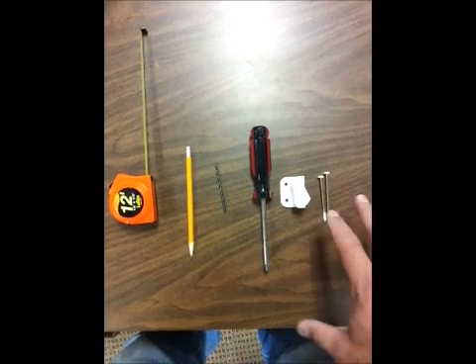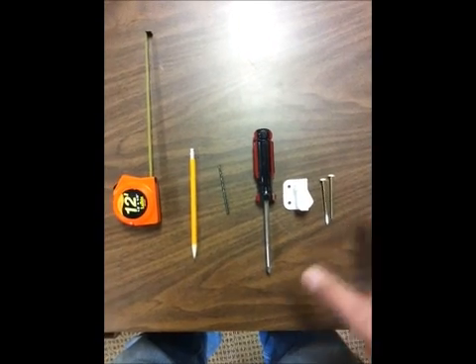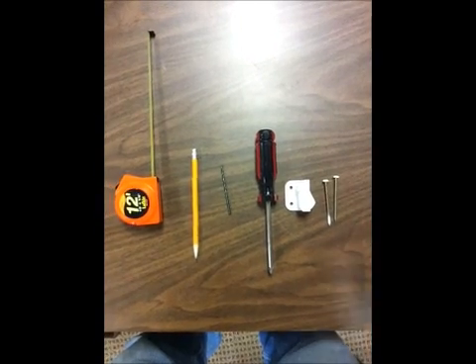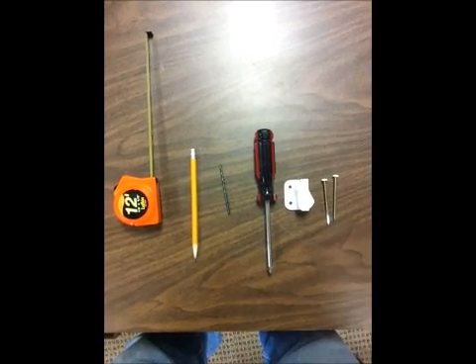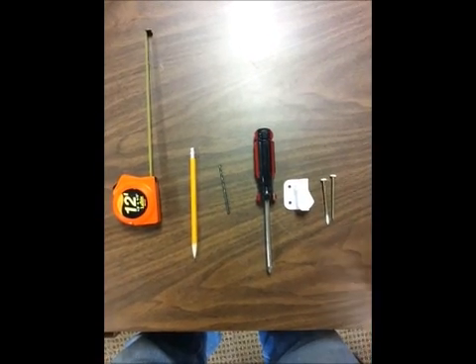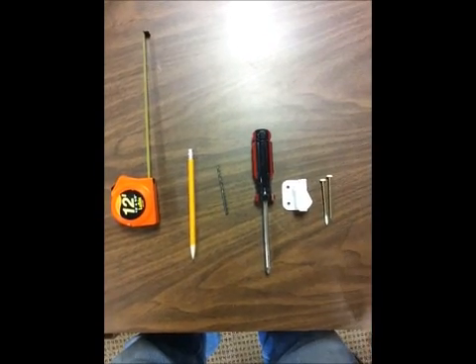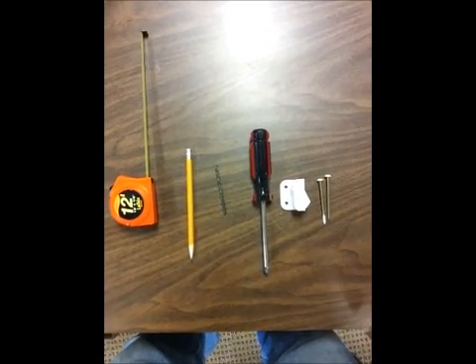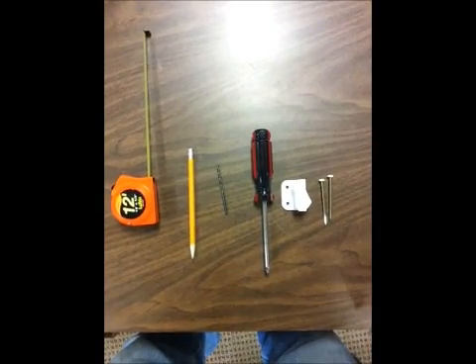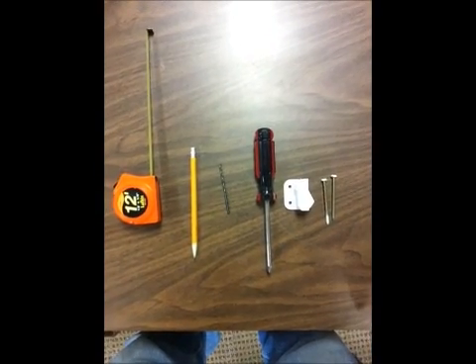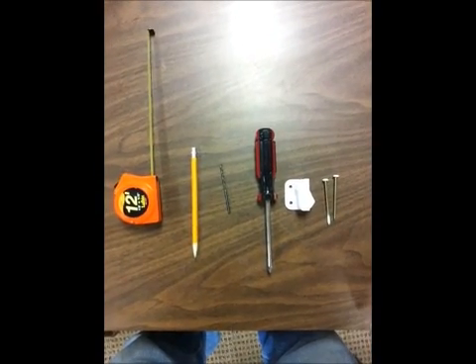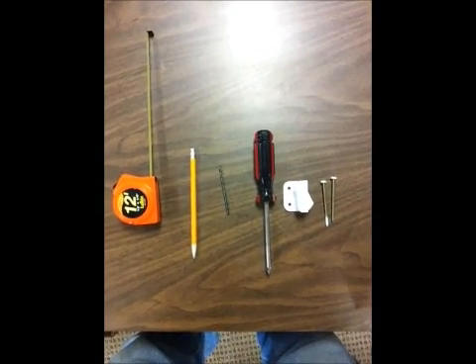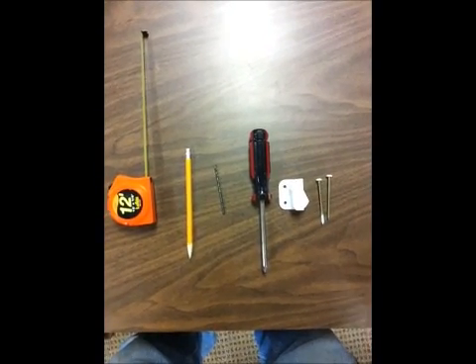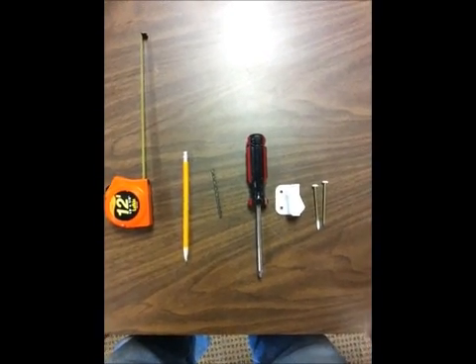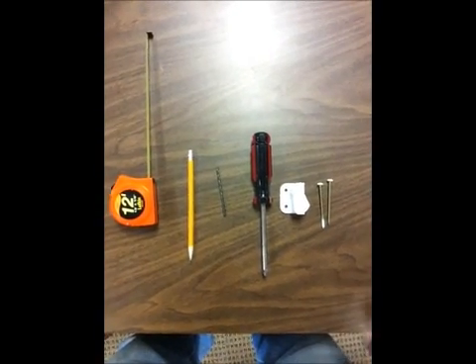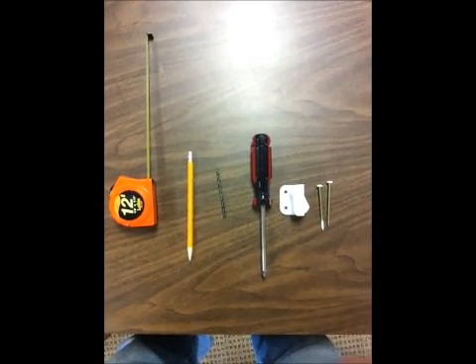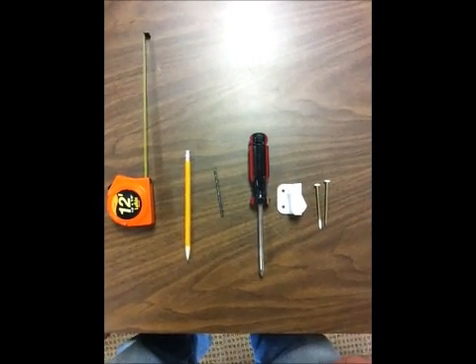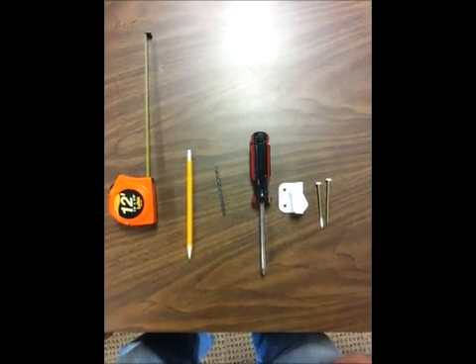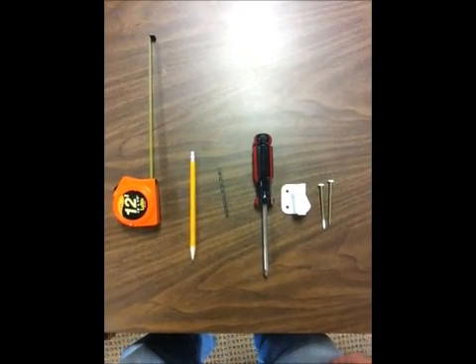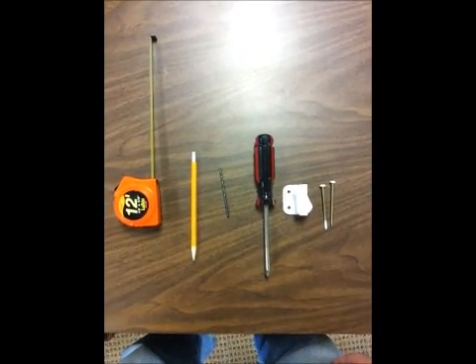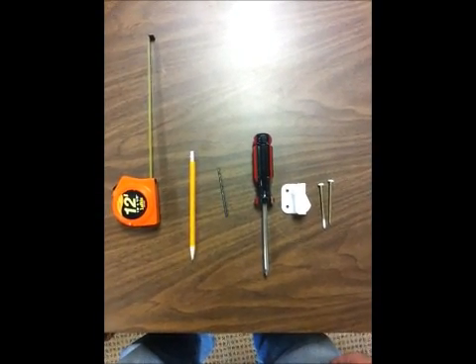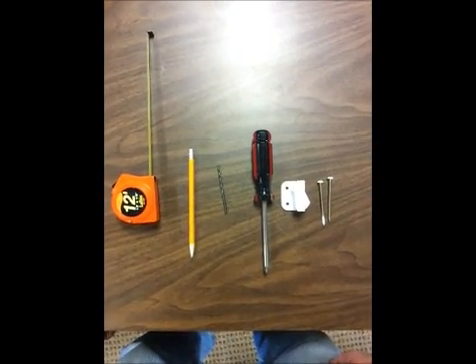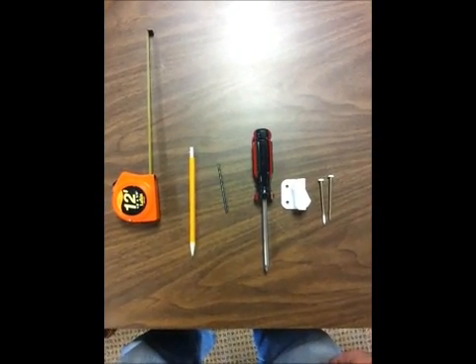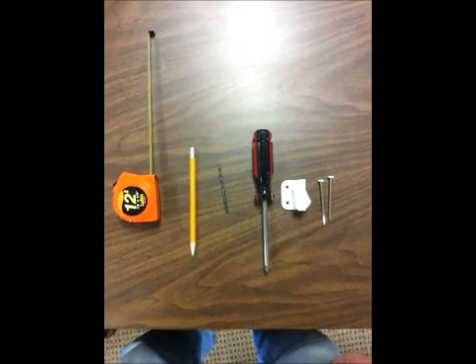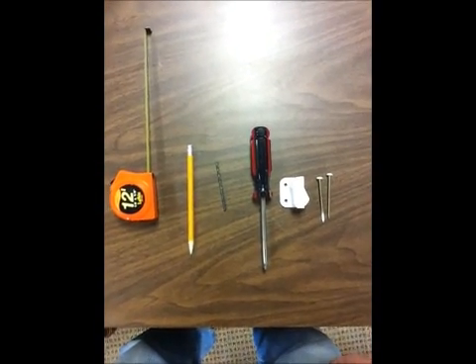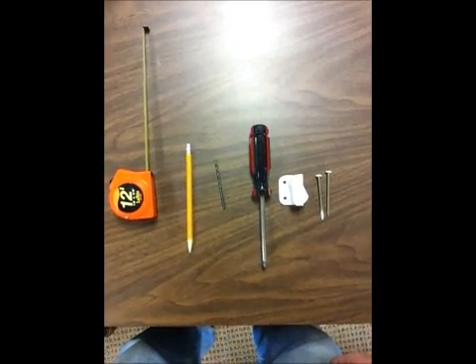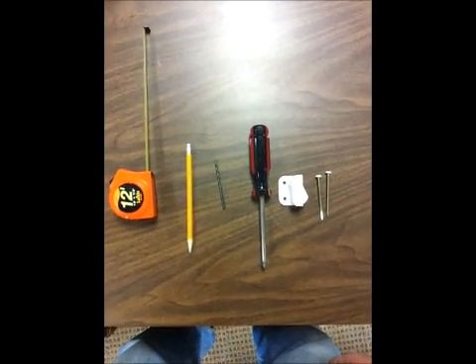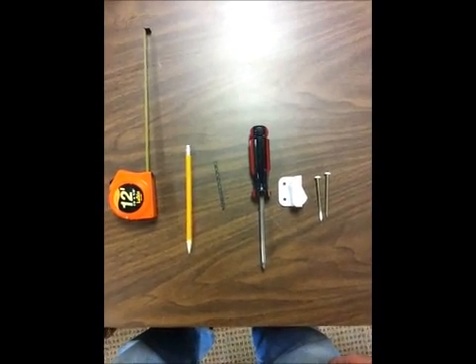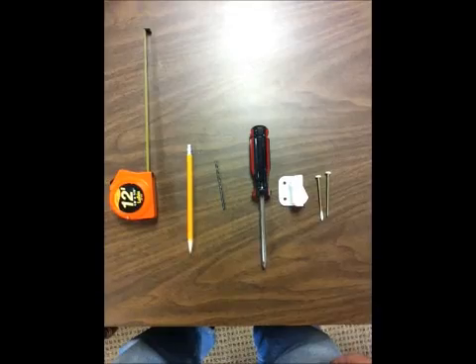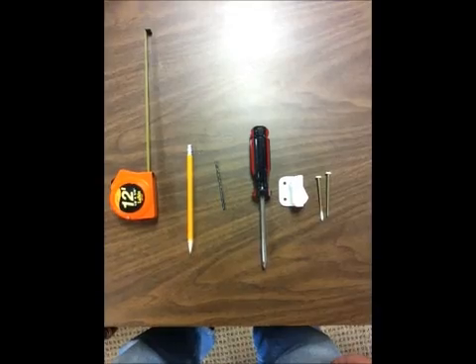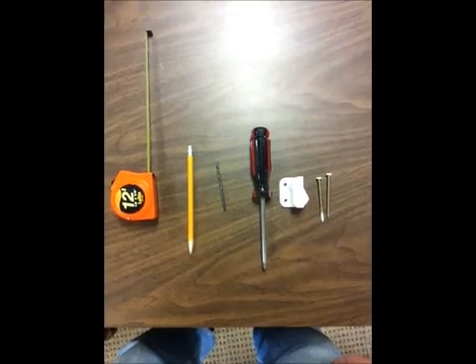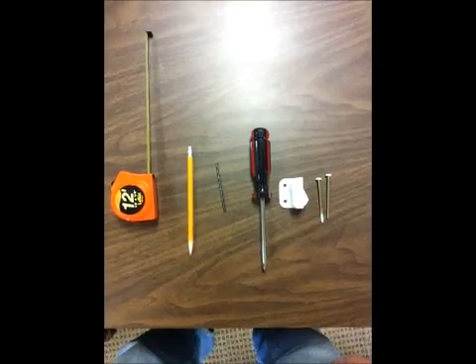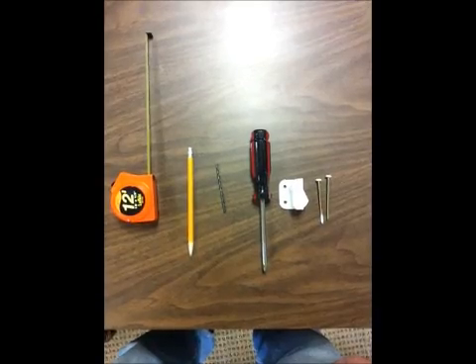You also have to do a right-hand side. You have to have two WOCDs on each window.